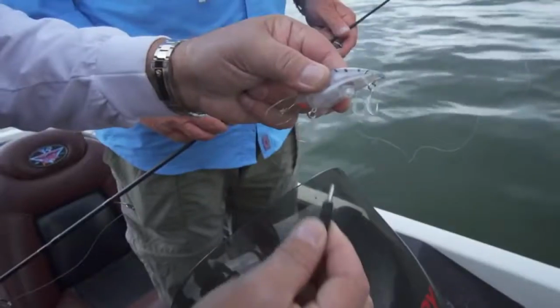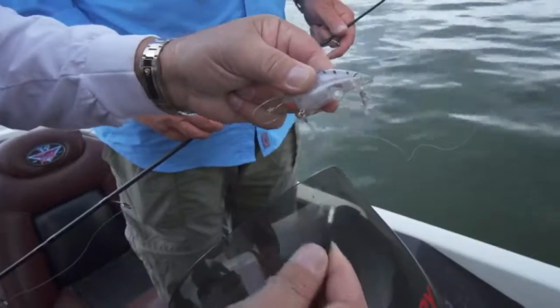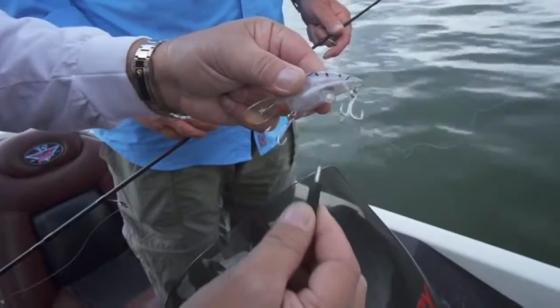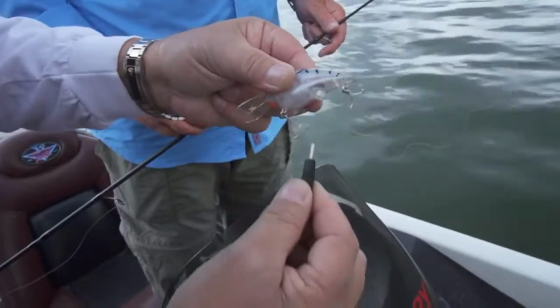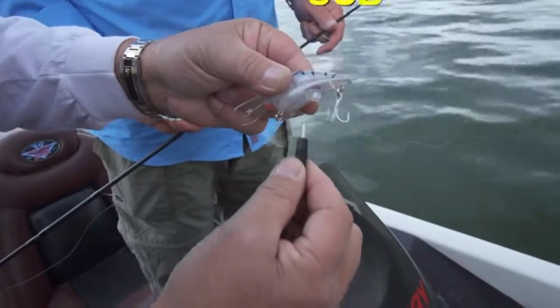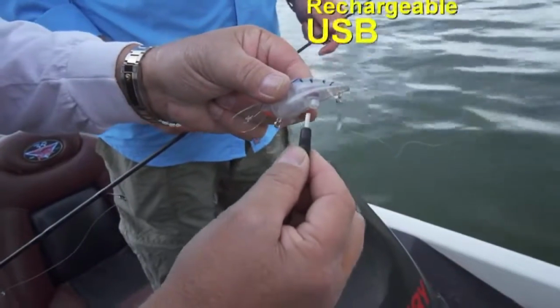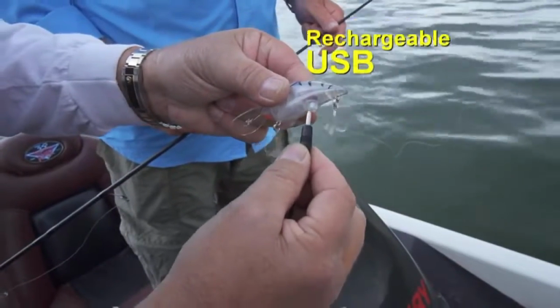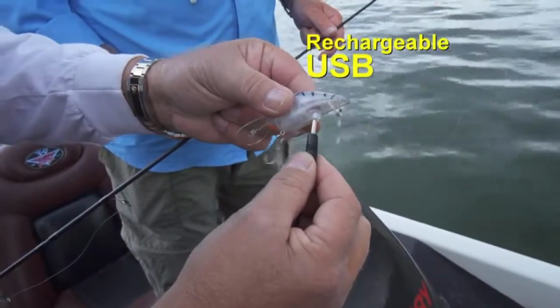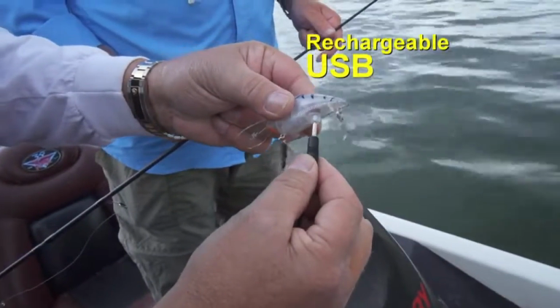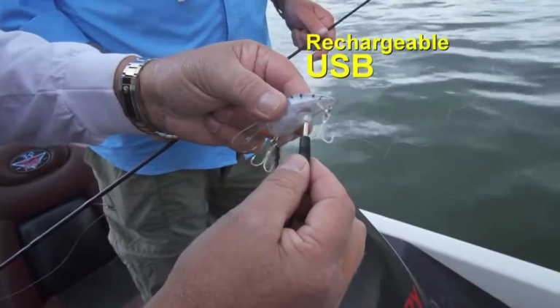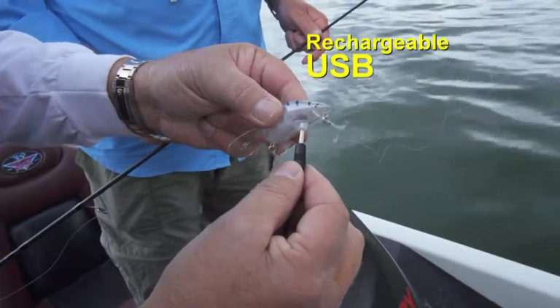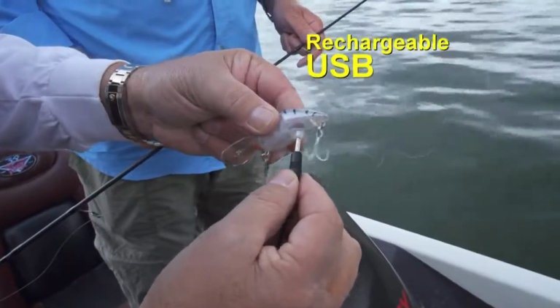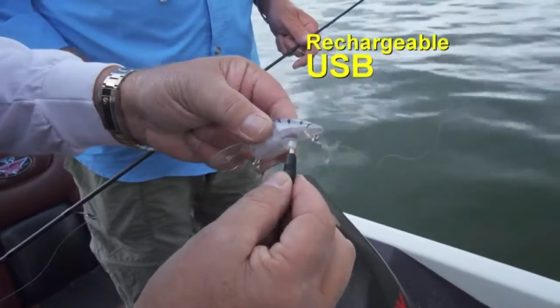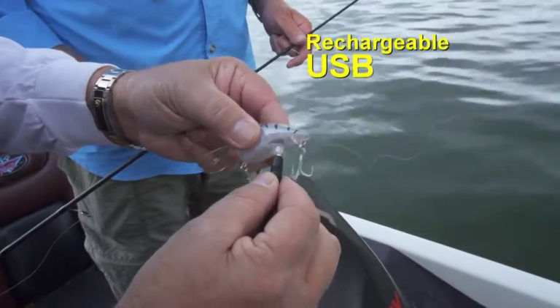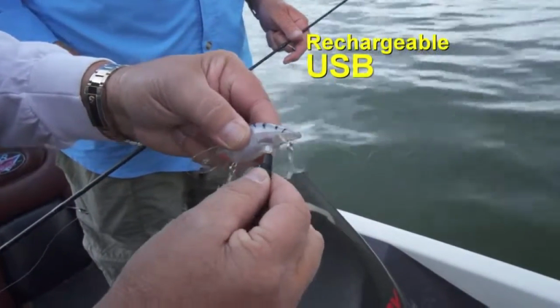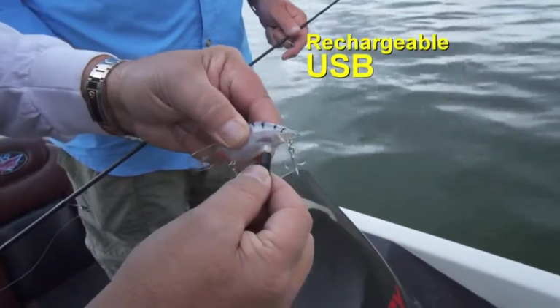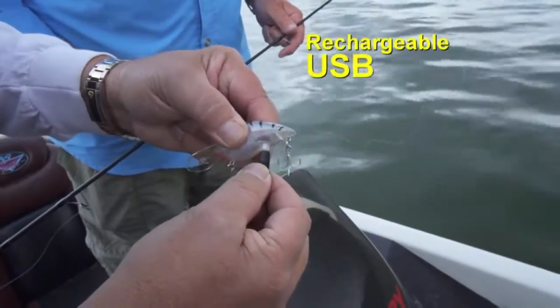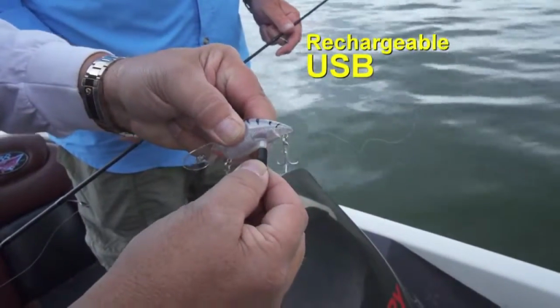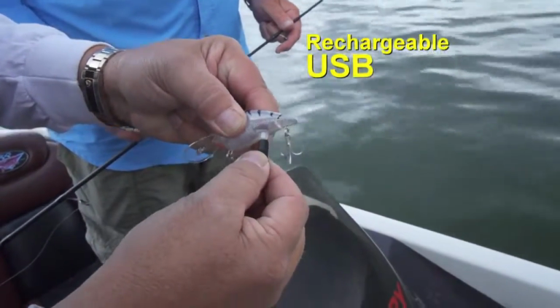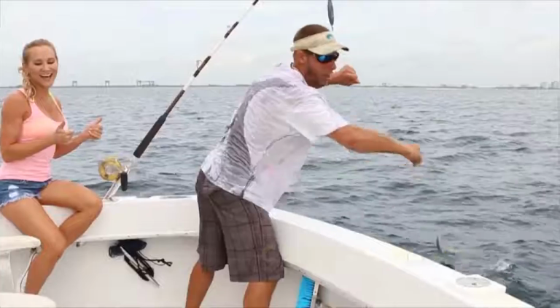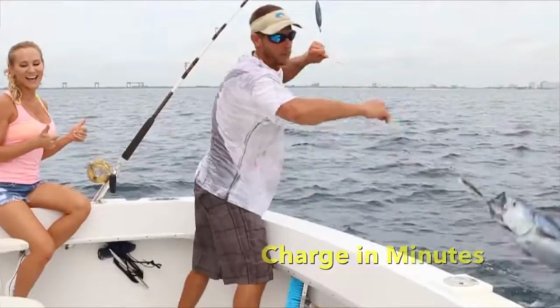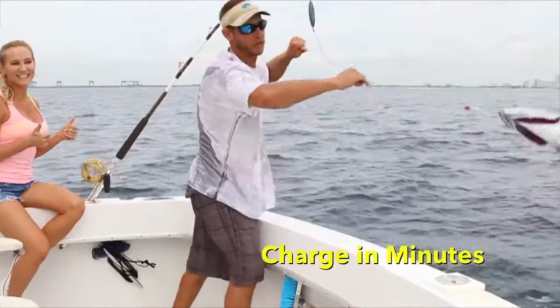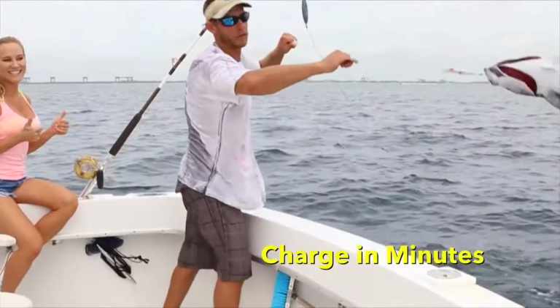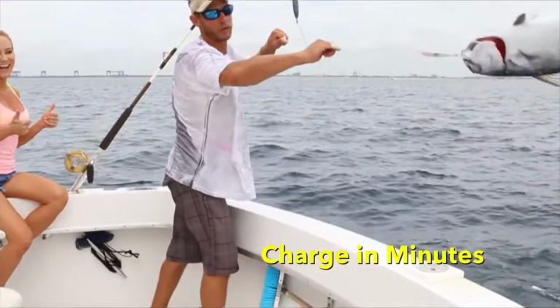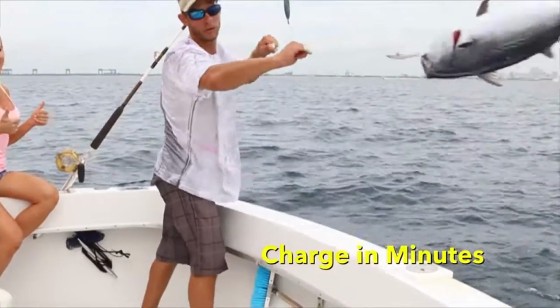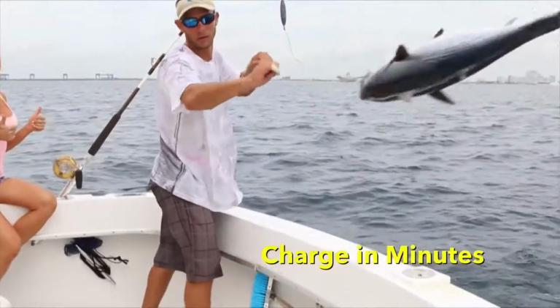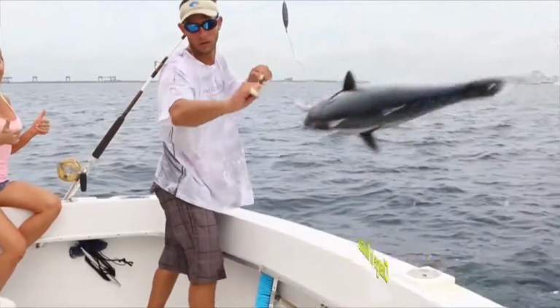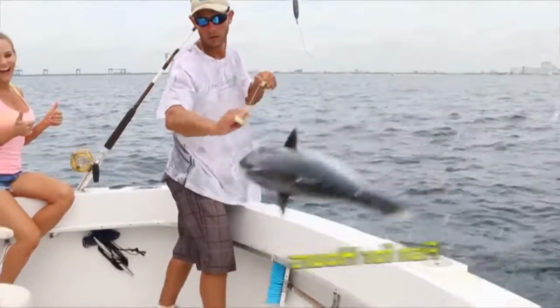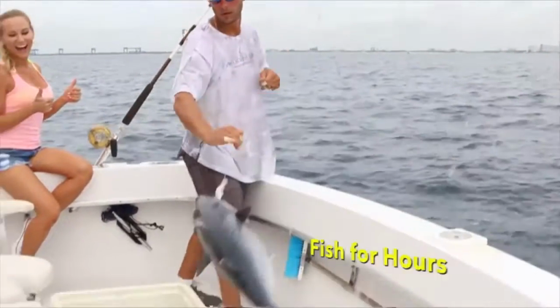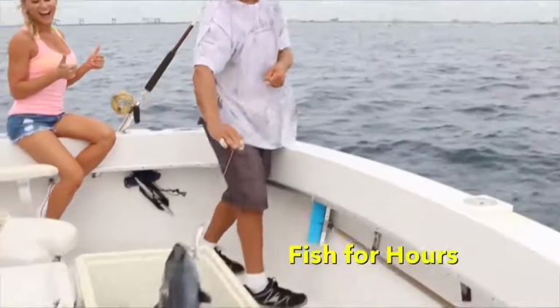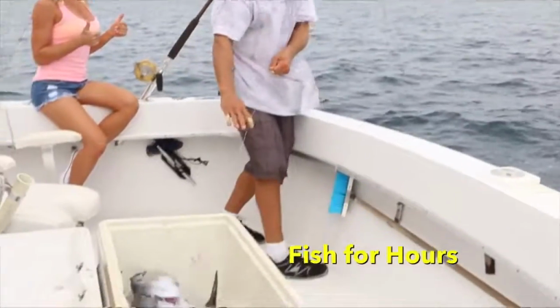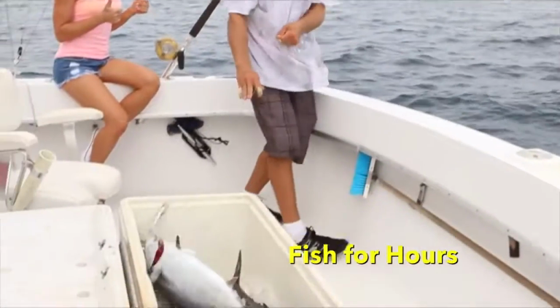They're so easy. Charge them like your cell phone. They charge in minutes so you can fish for hours.